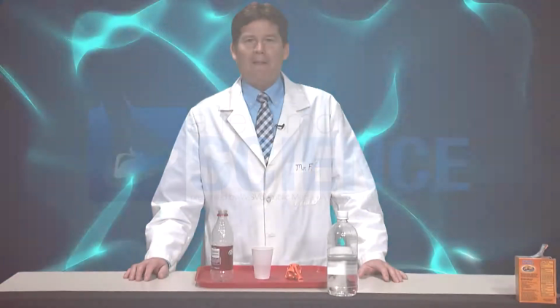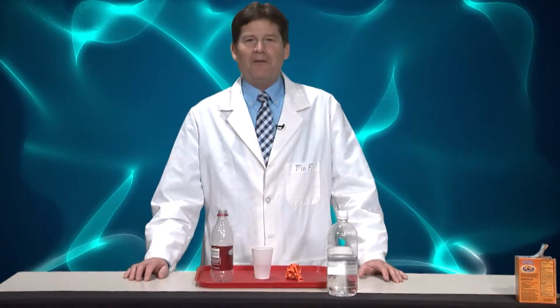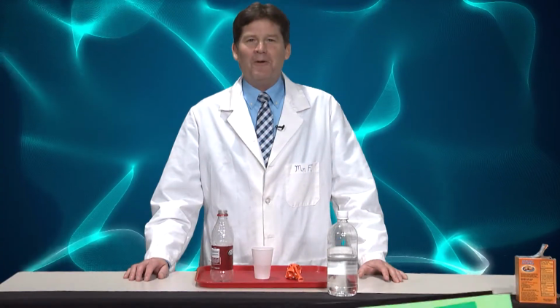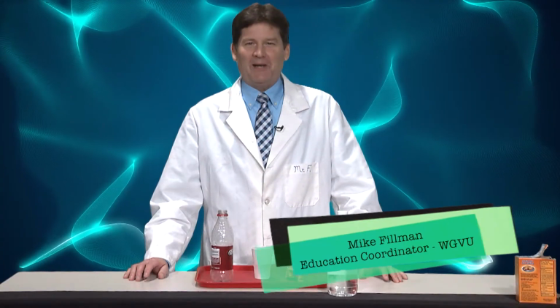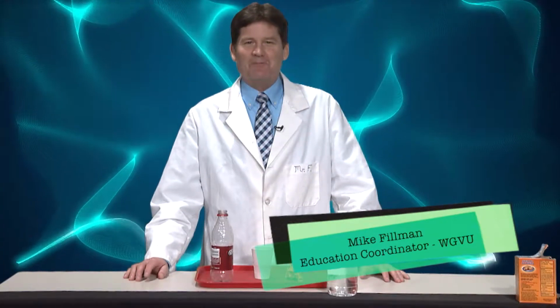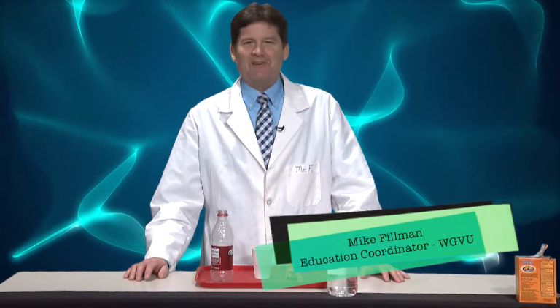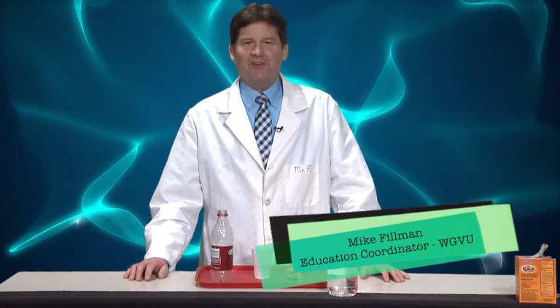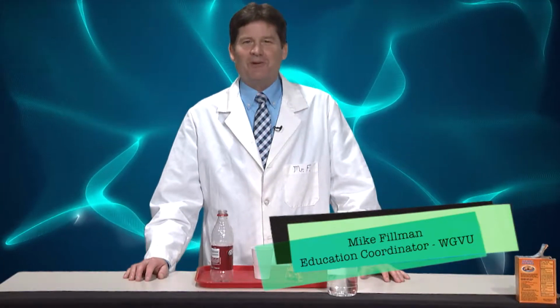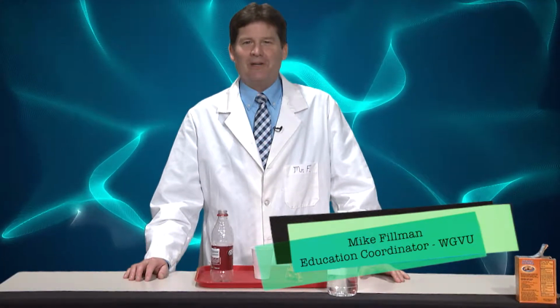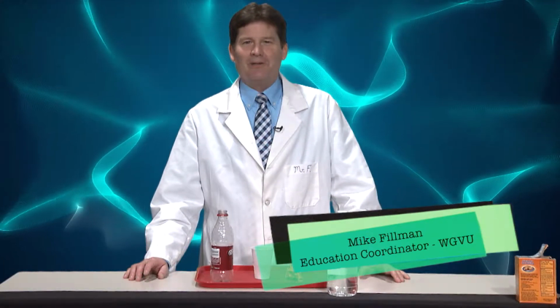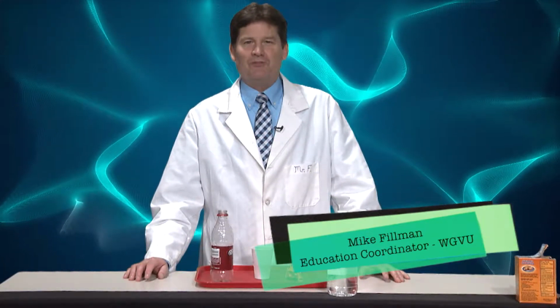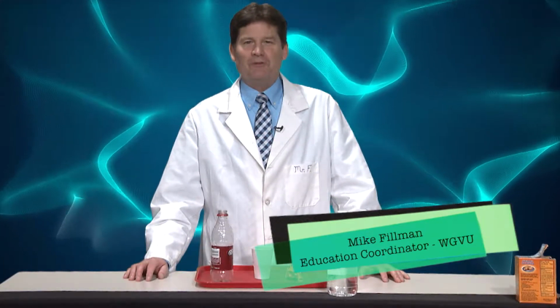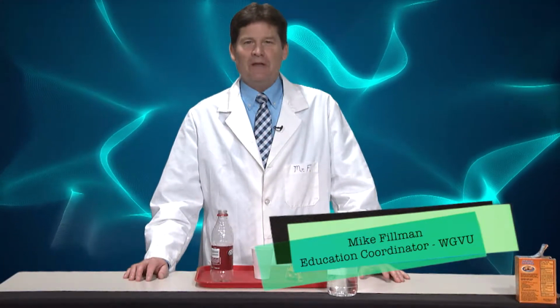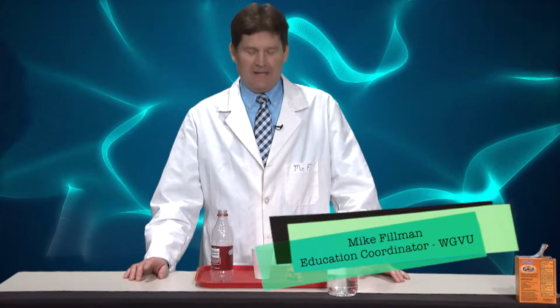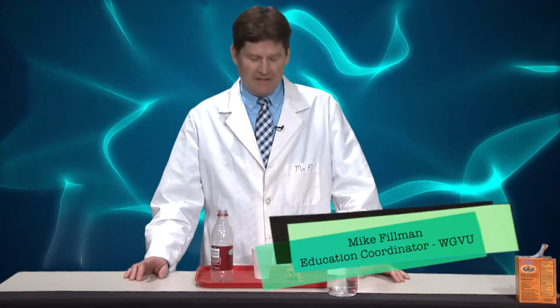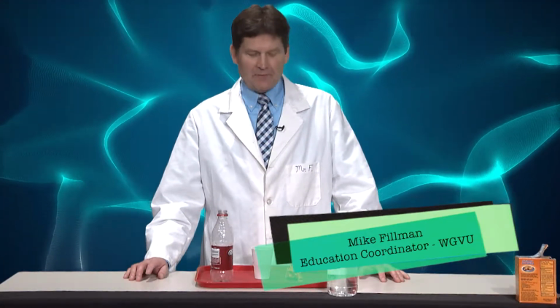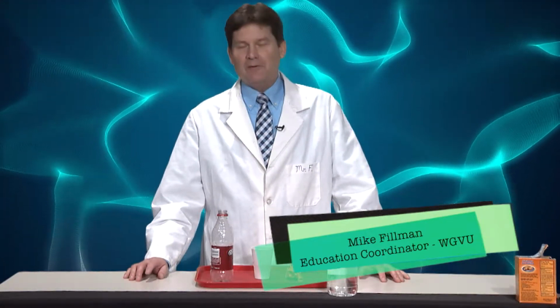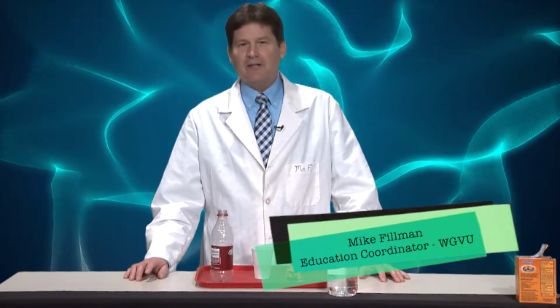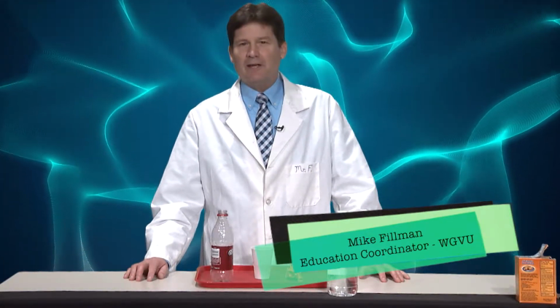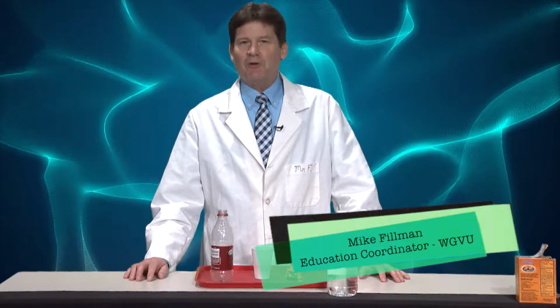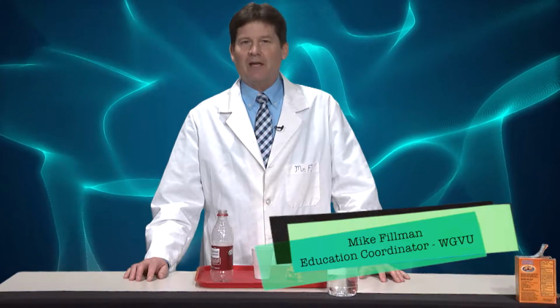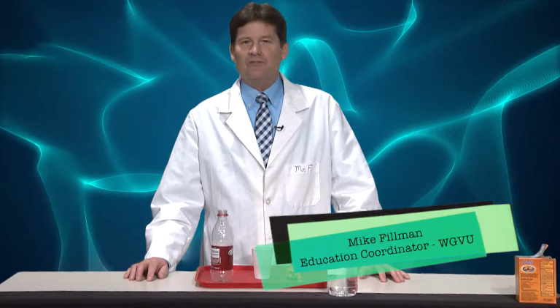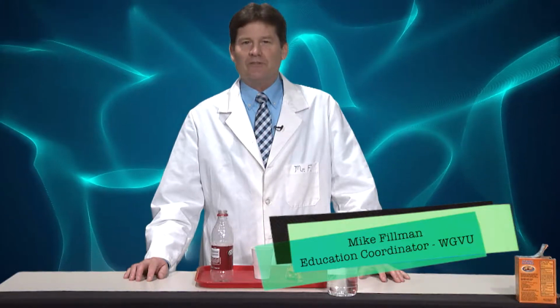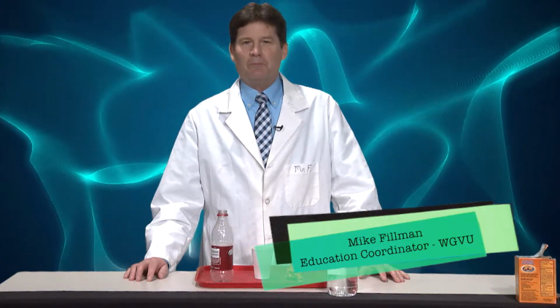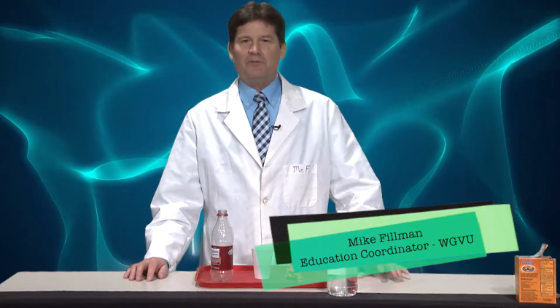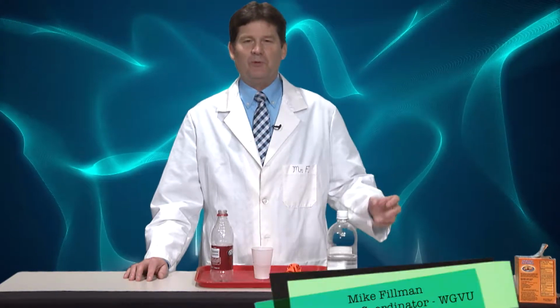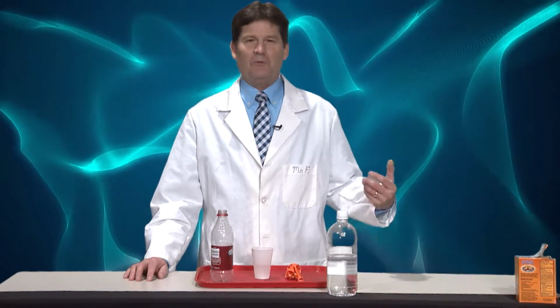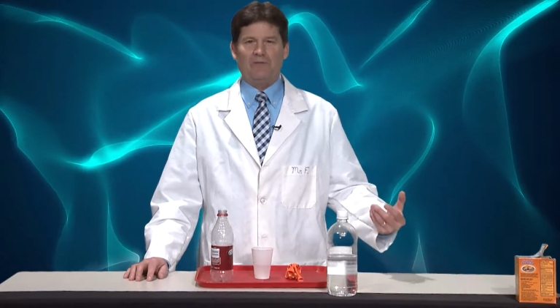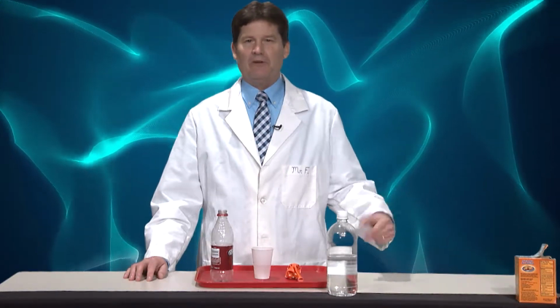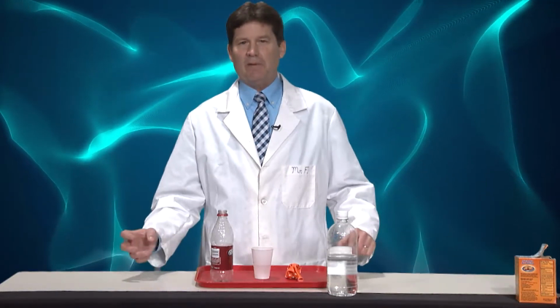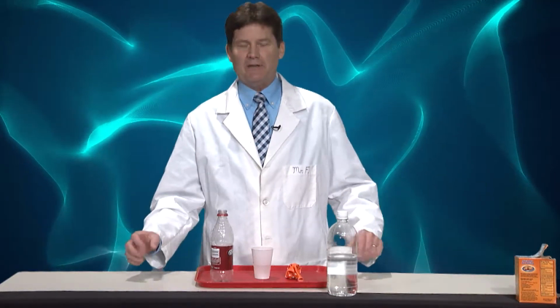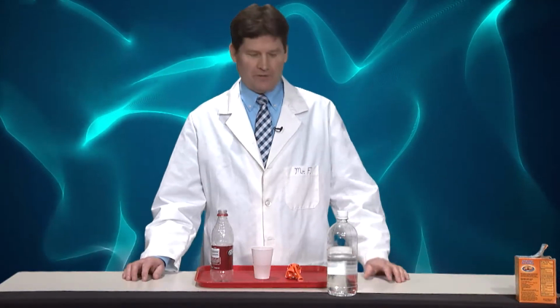Hello, my name is Mike, the Education Coordinator at WGVU, and last week we did a chemical reaction that took place between white vinegar and baking soda.